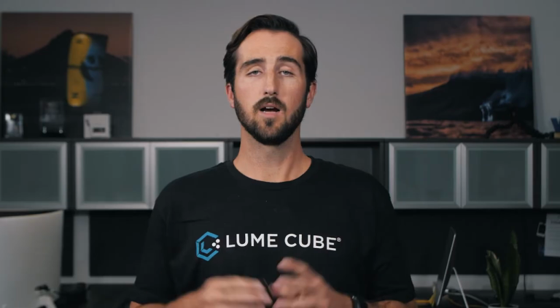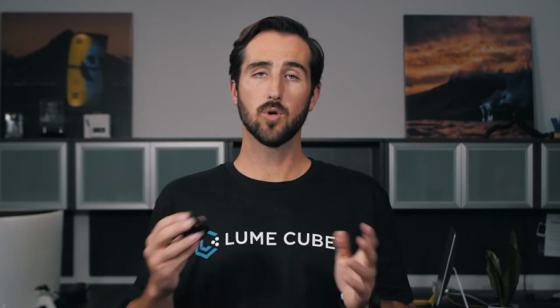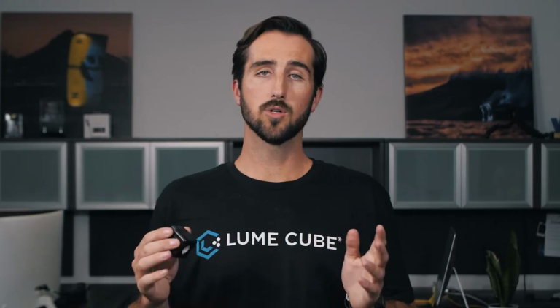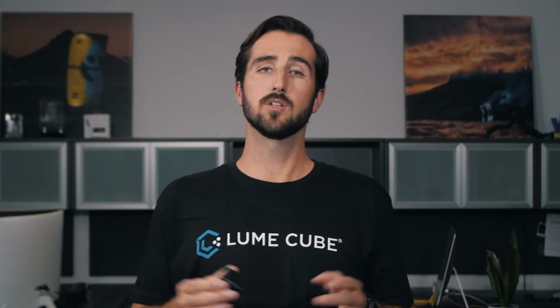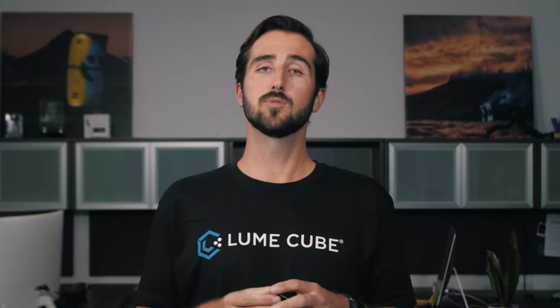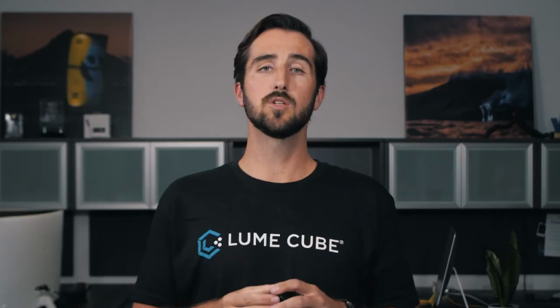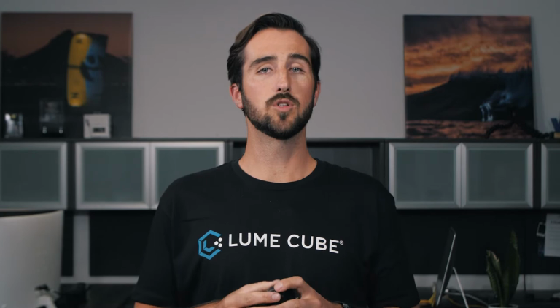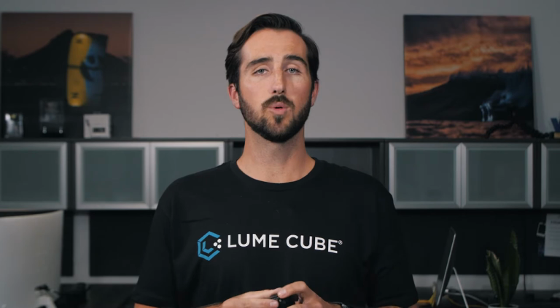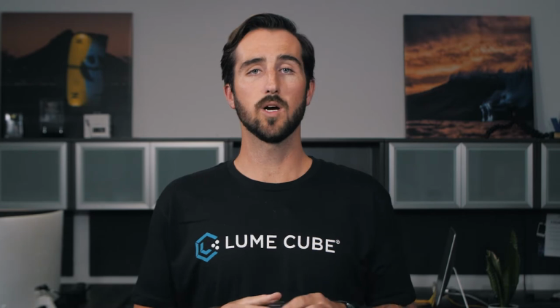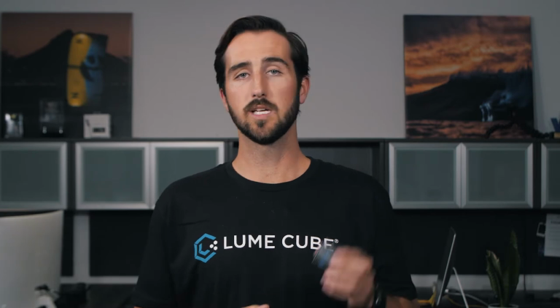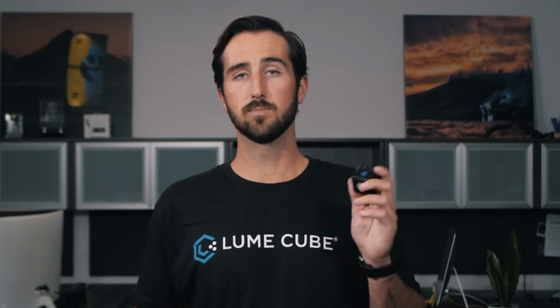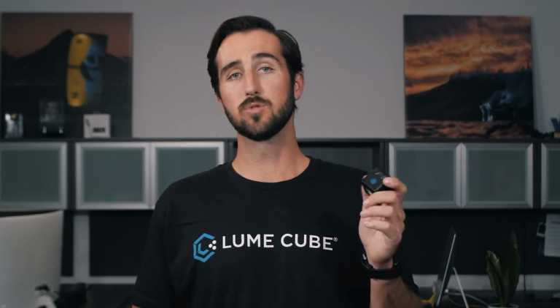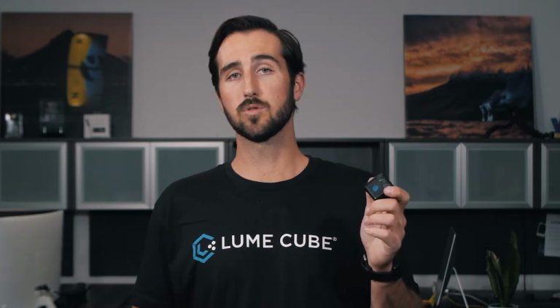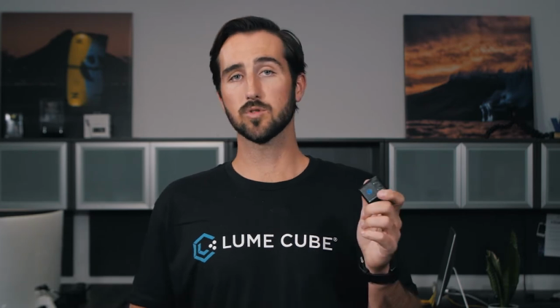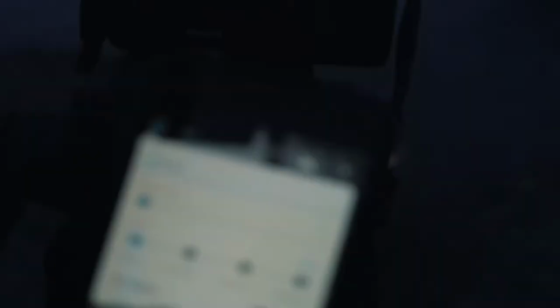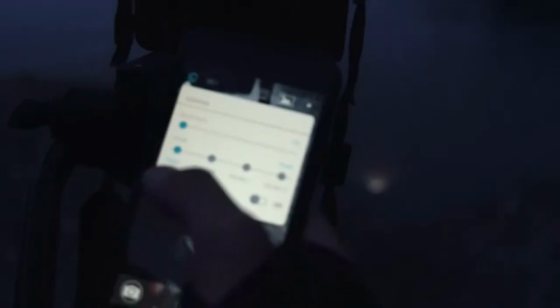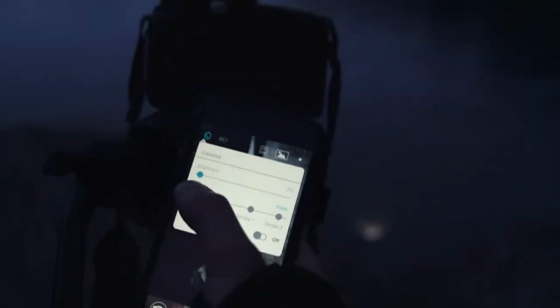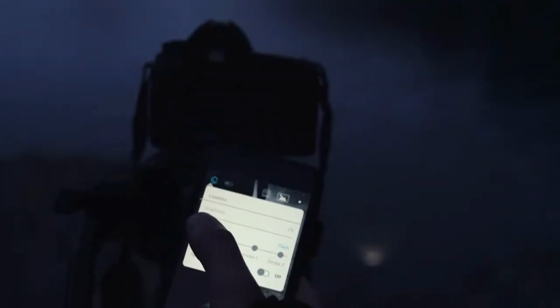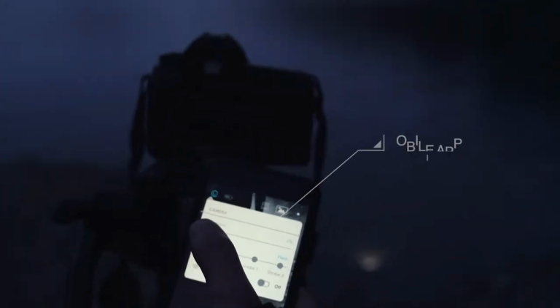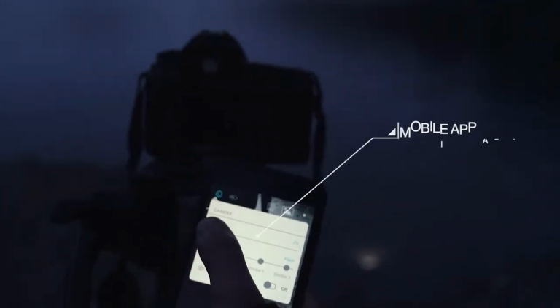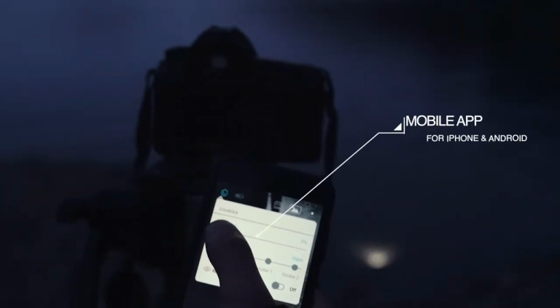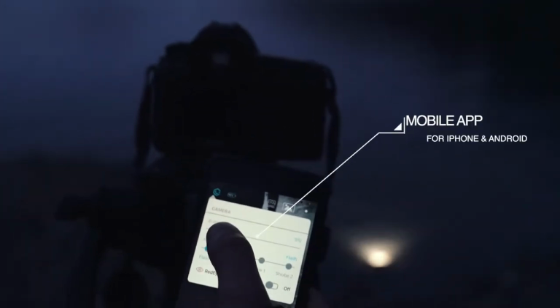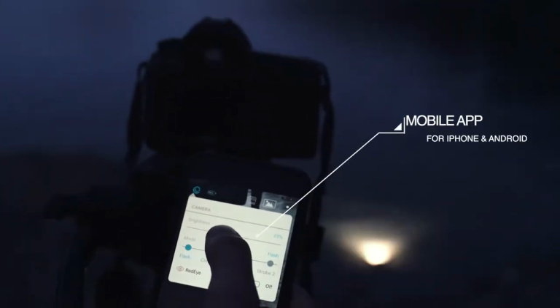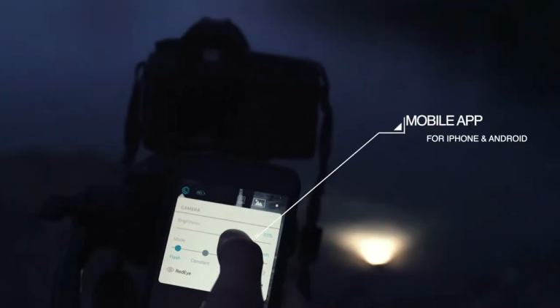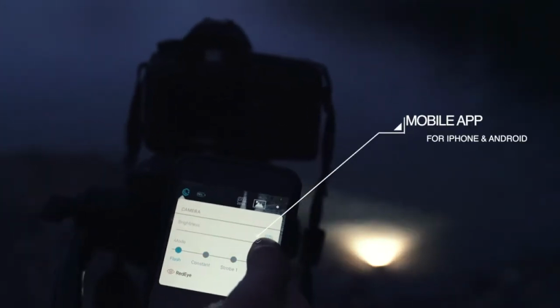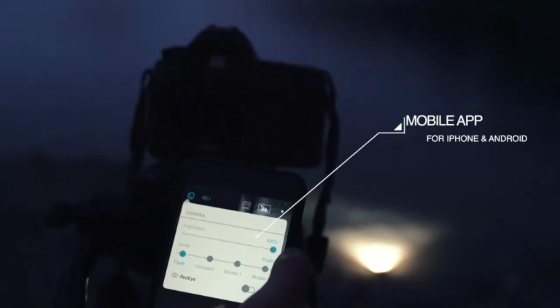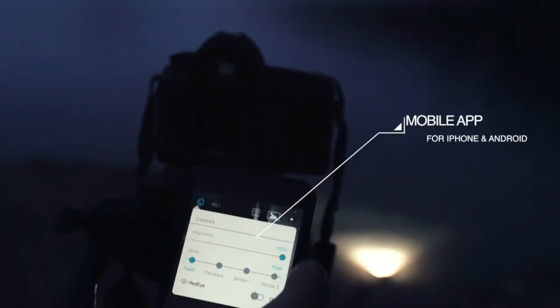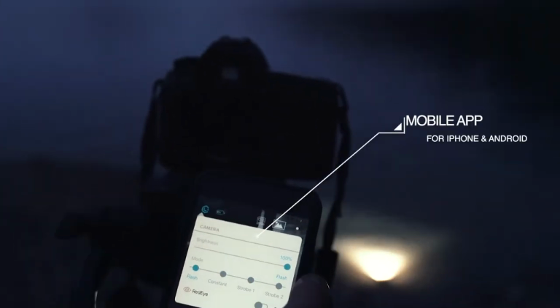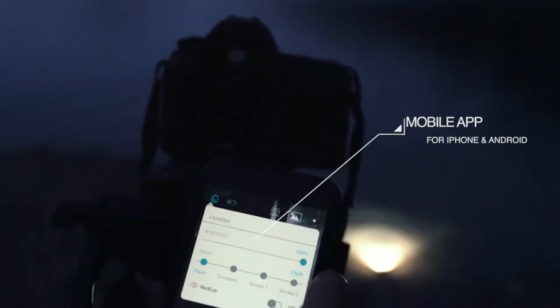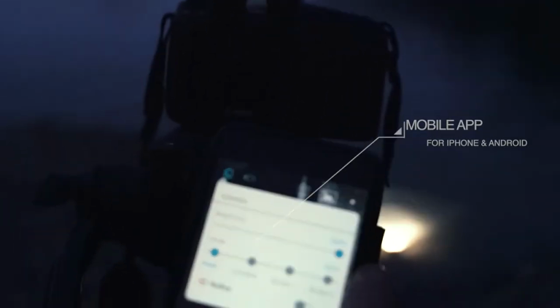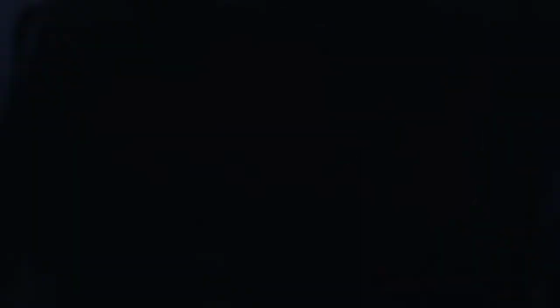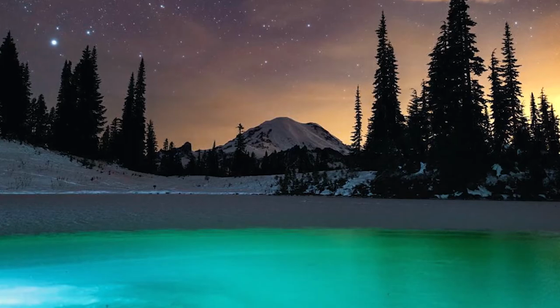Of course, the Lume Cube 2.0 is Bluetooth-controlled. Open up your Lume X app to wirelessly control your lighting.